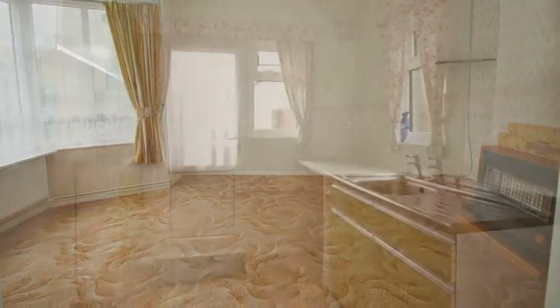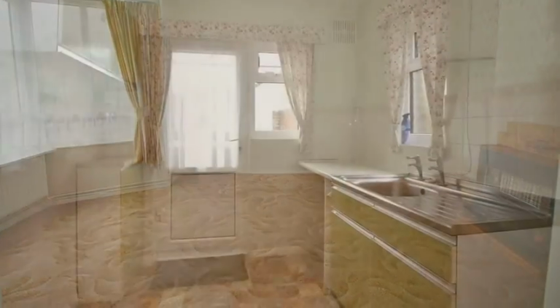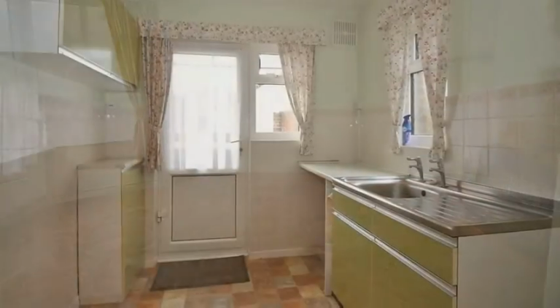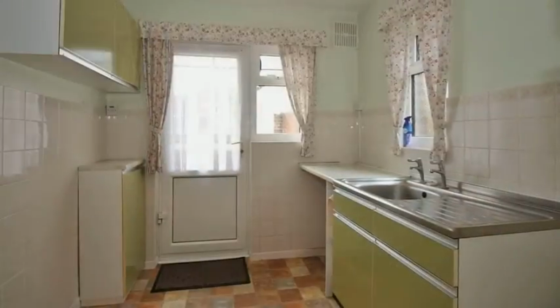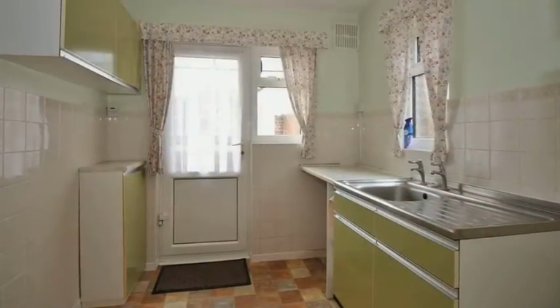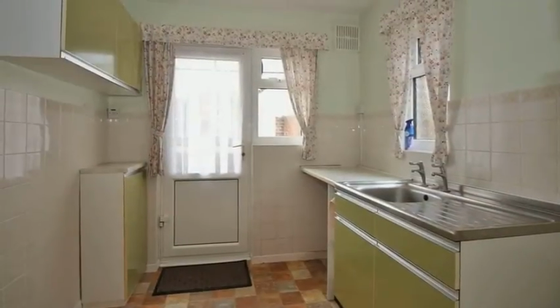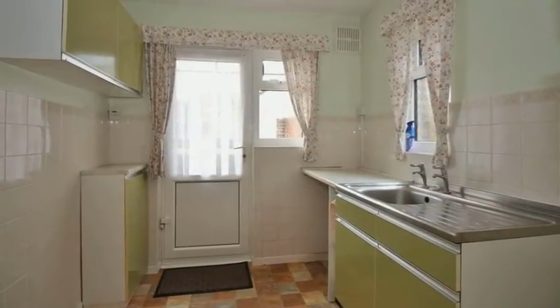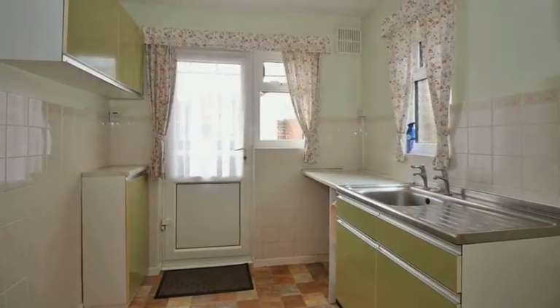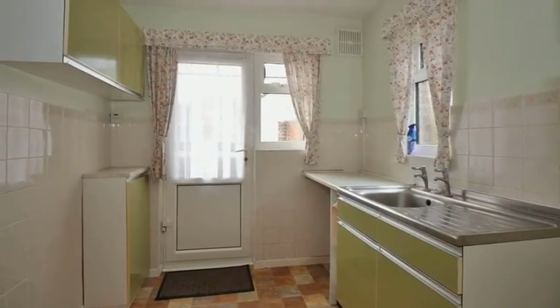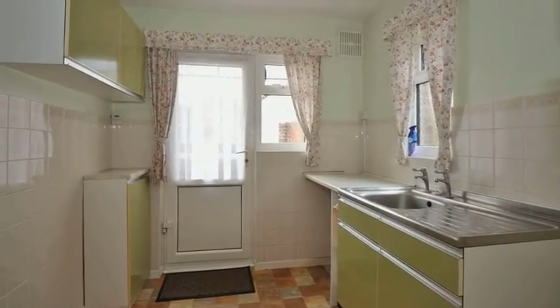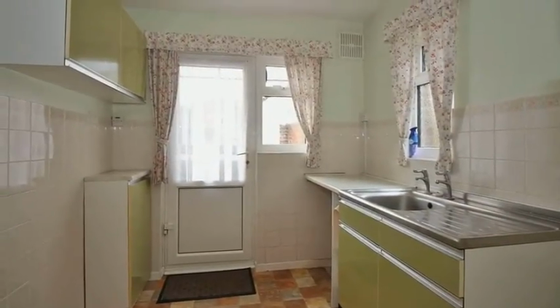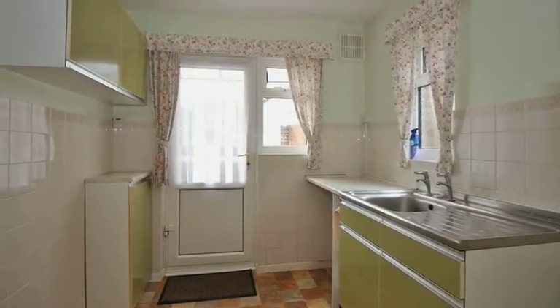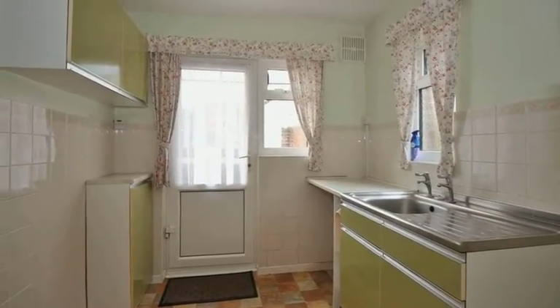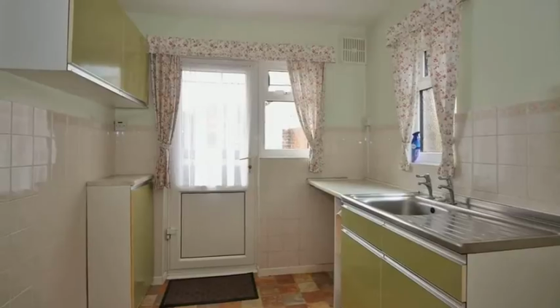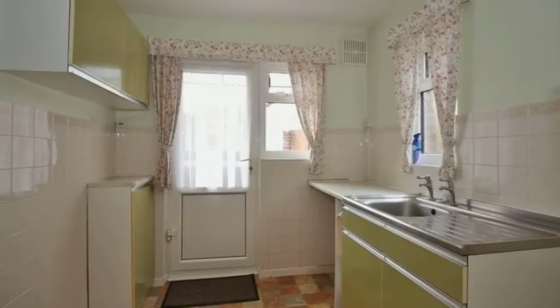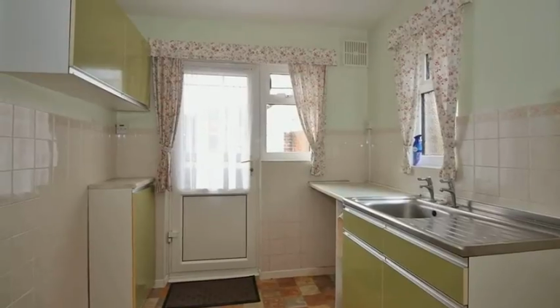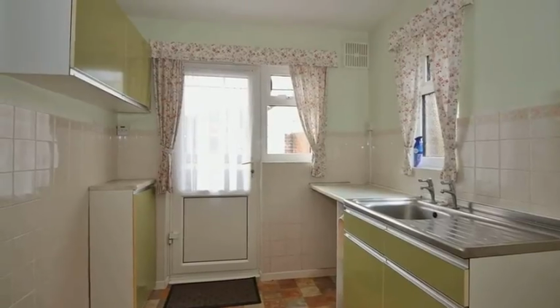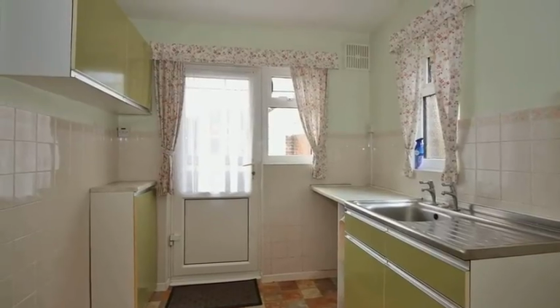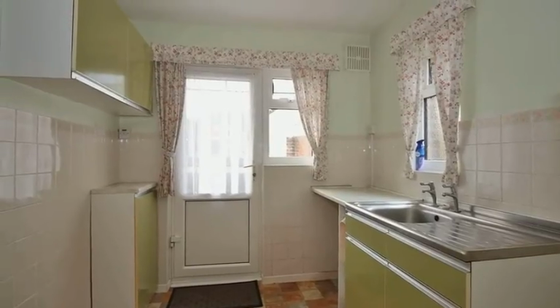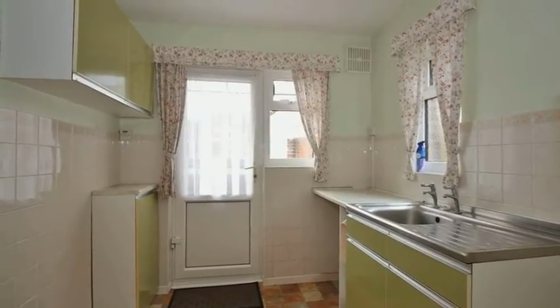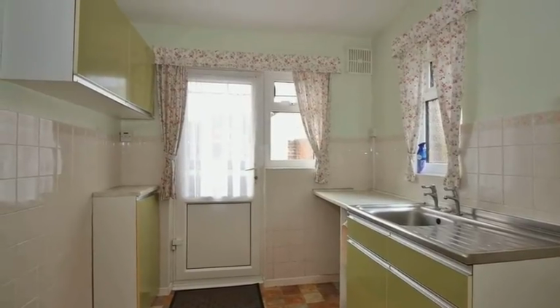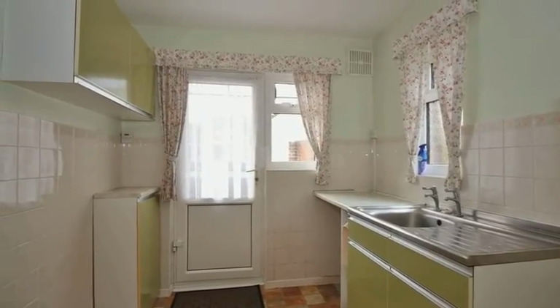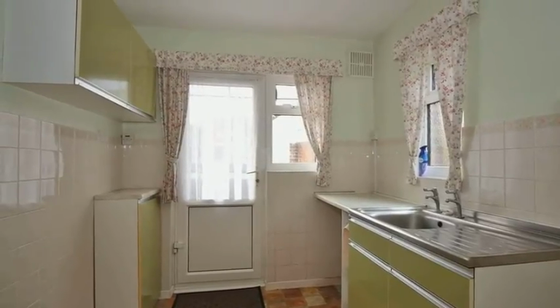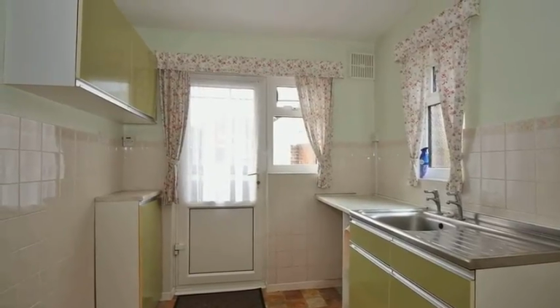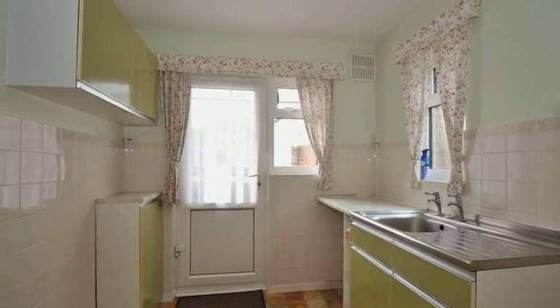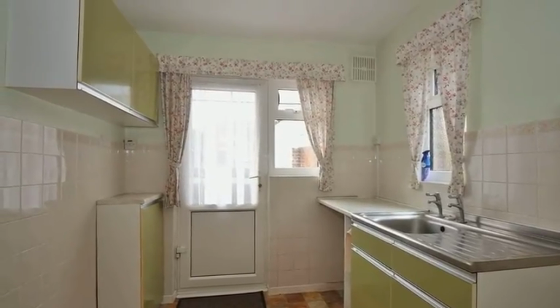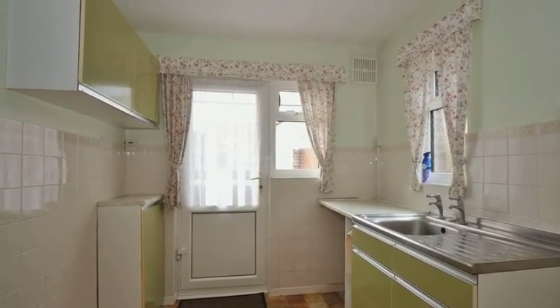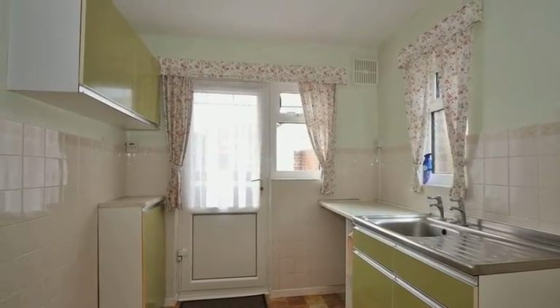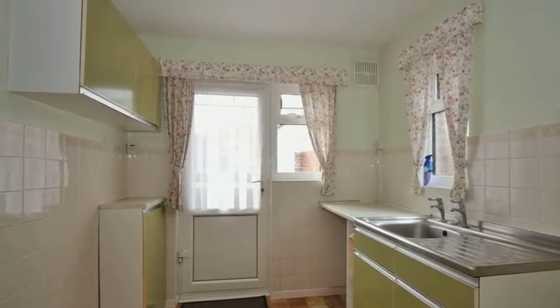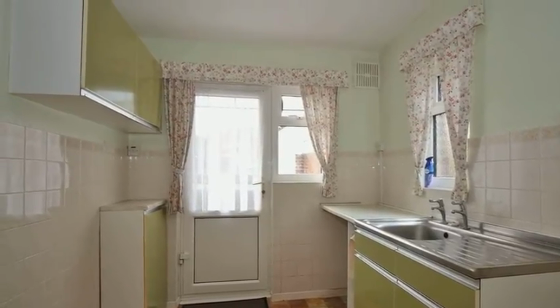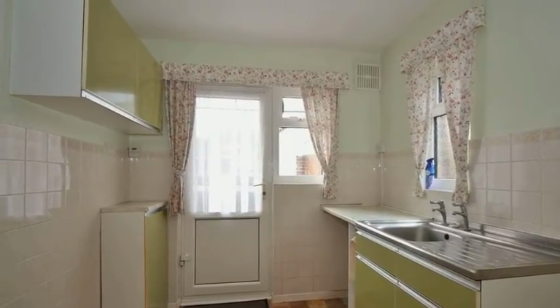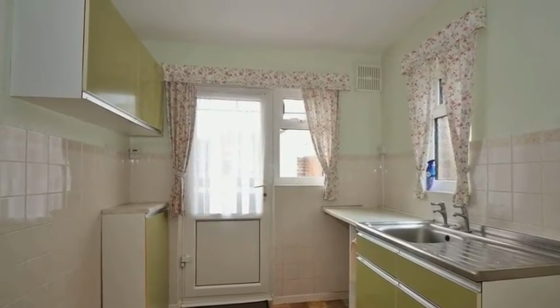Moving through, the kitchen is equipped with a range of units with work surfaces over, and there is space for appliances.